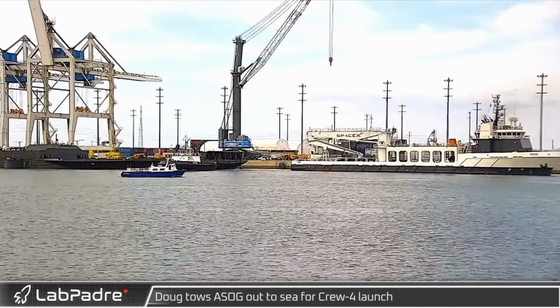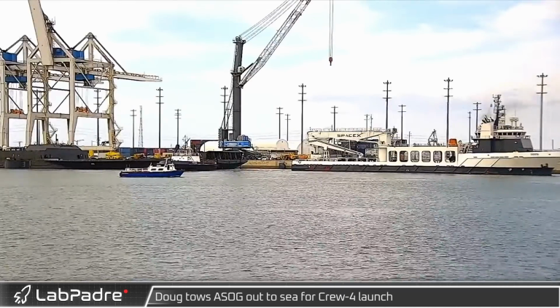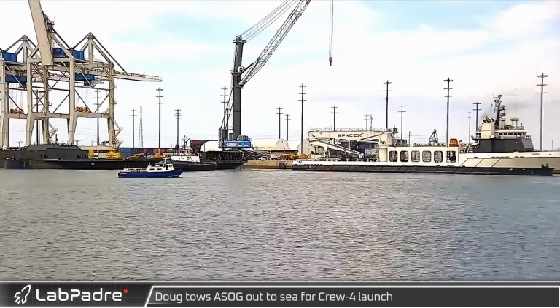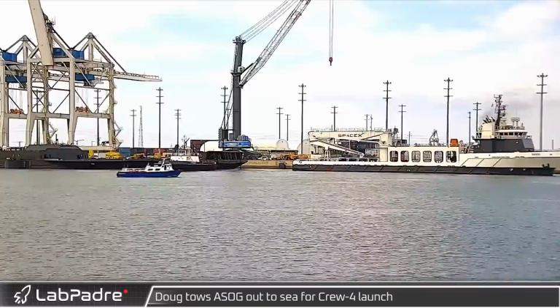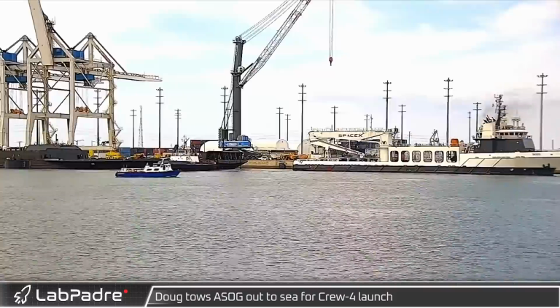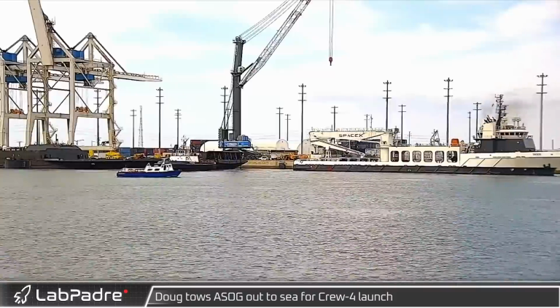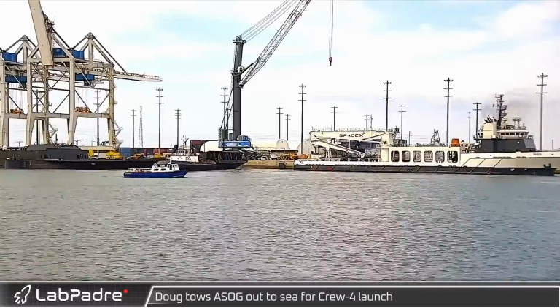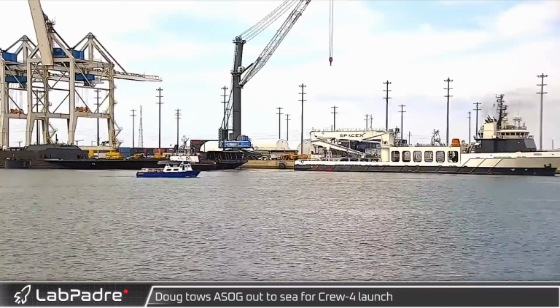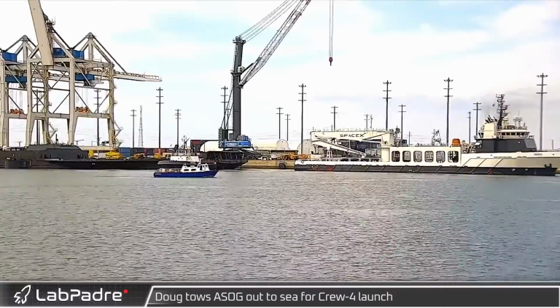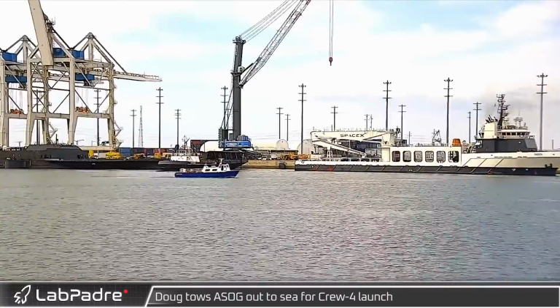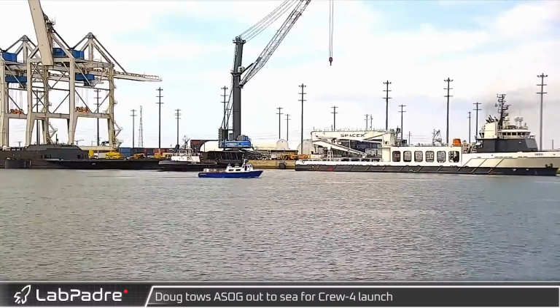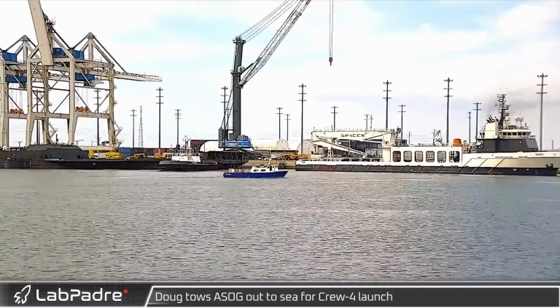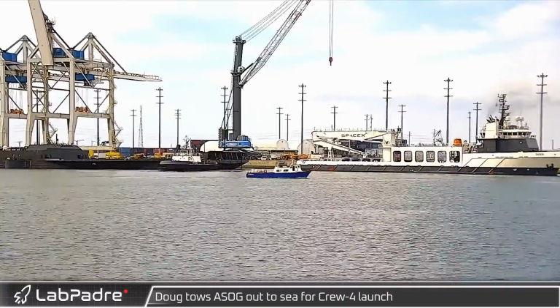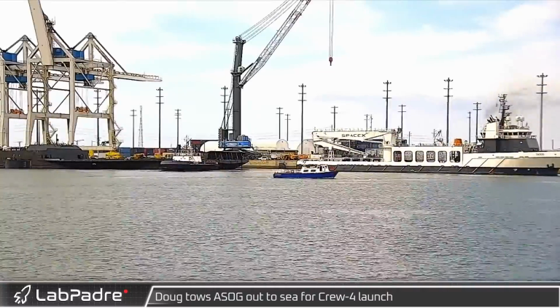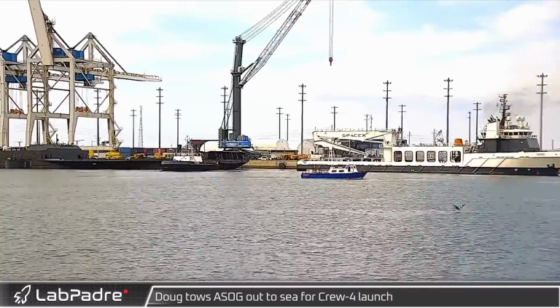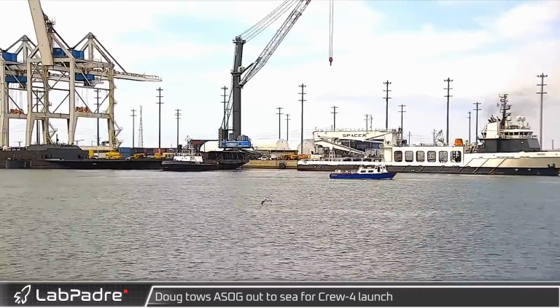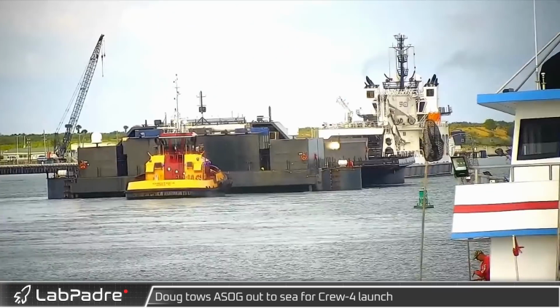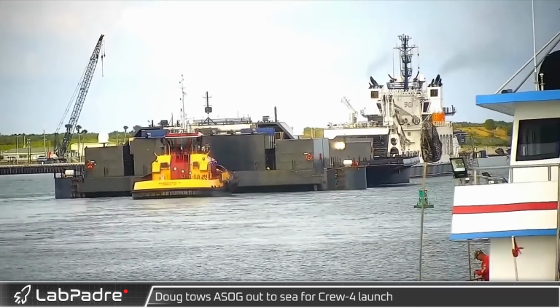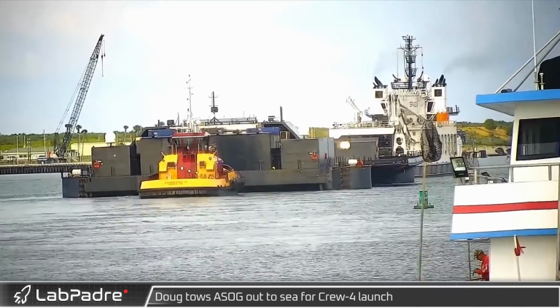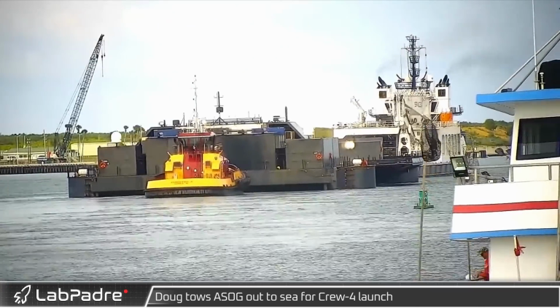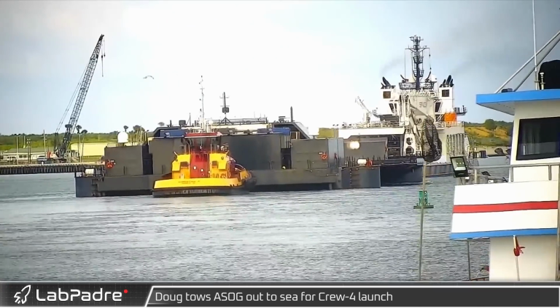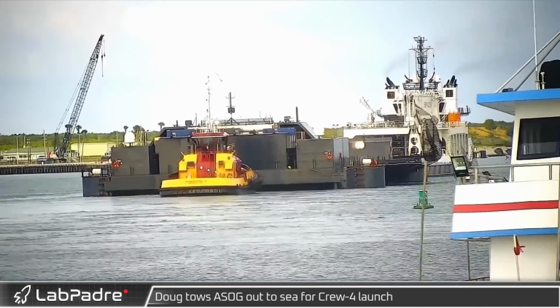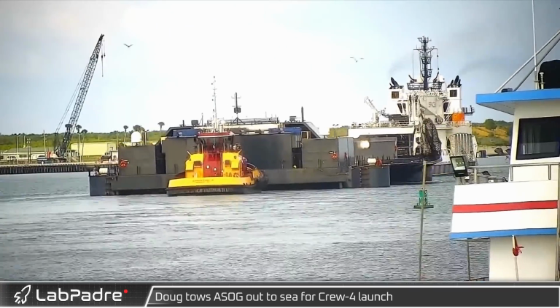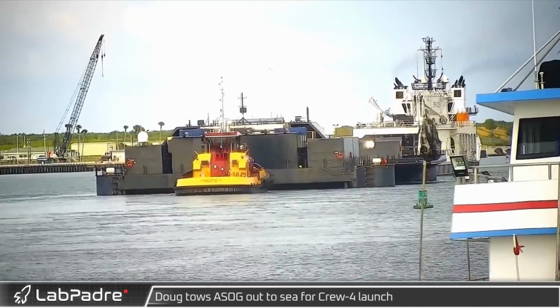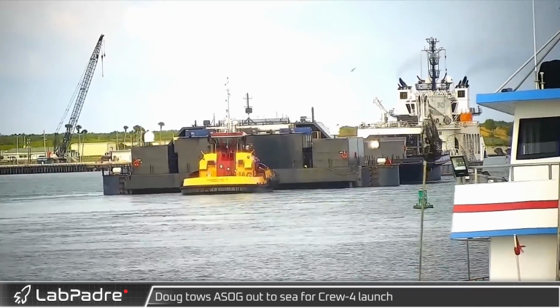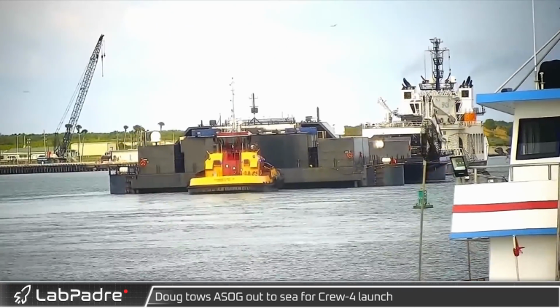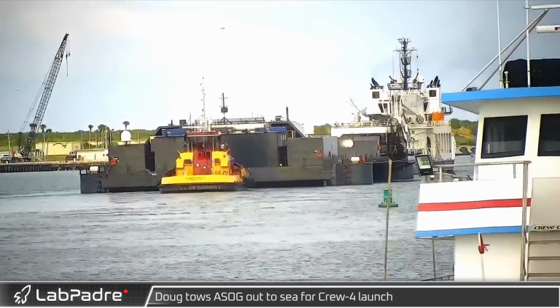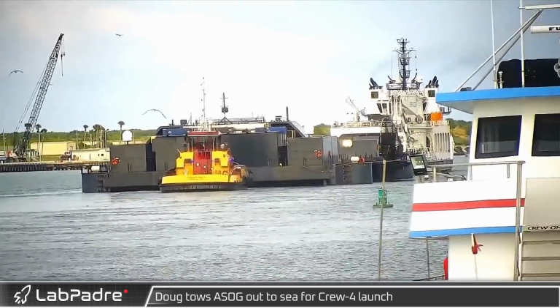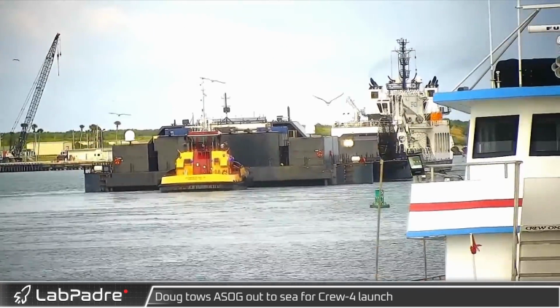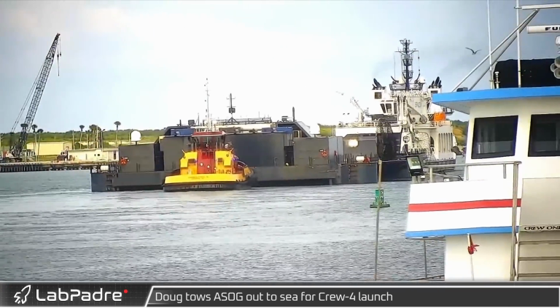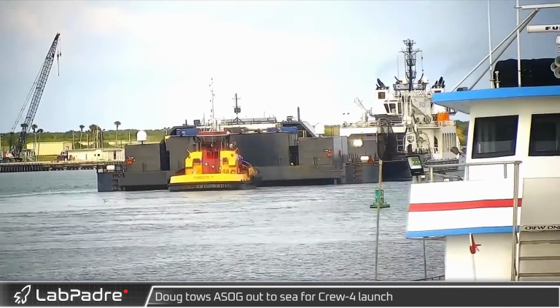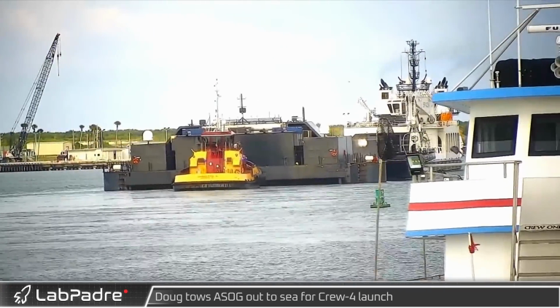Meanwhile at Port Canaveral, SpaceX's recovery ship Doug towed a Shortfall of Gravitas out to sea ahead of the launch of Crew 4.